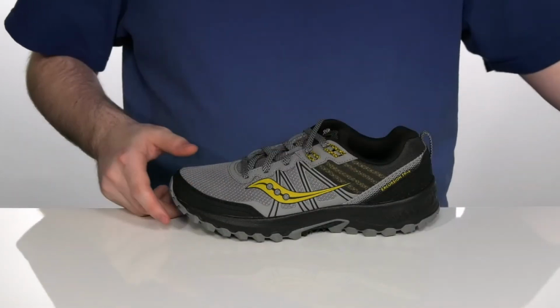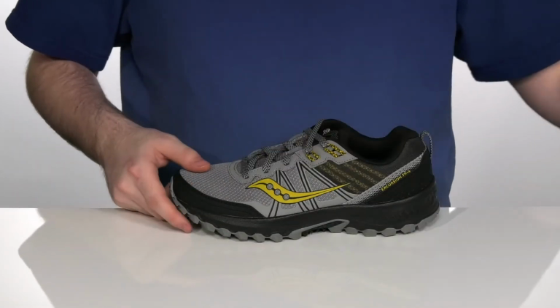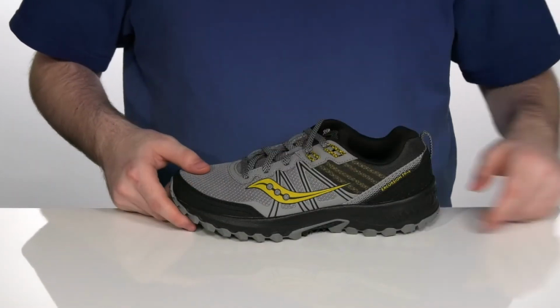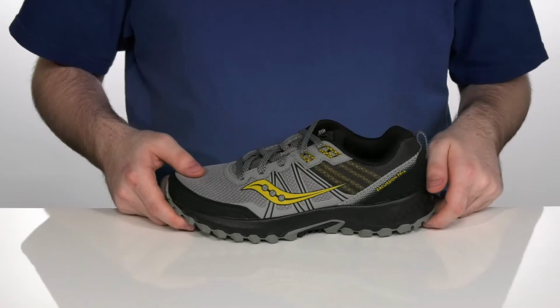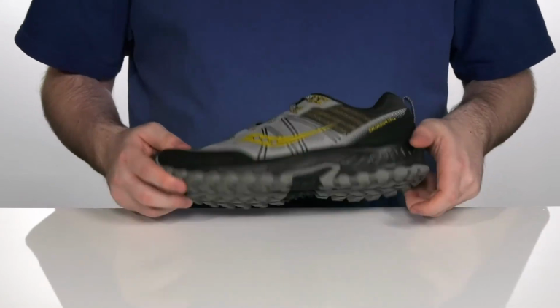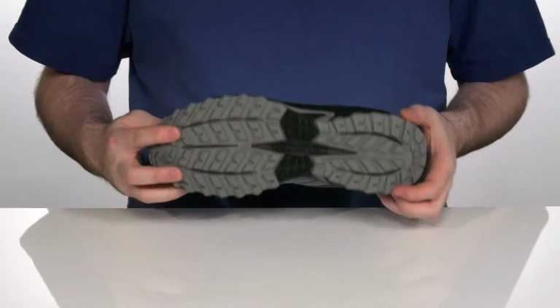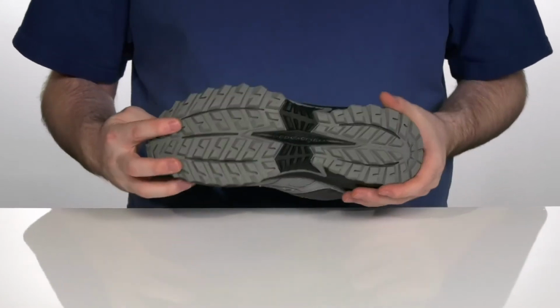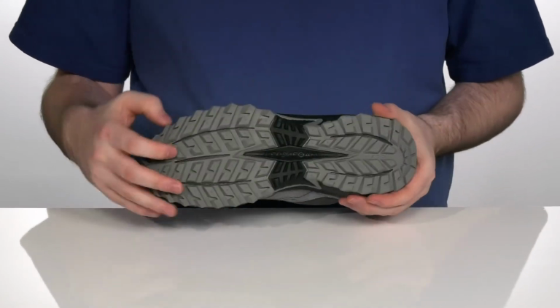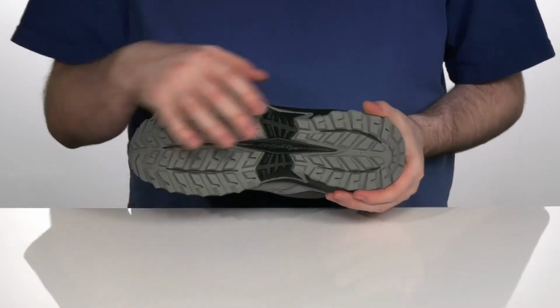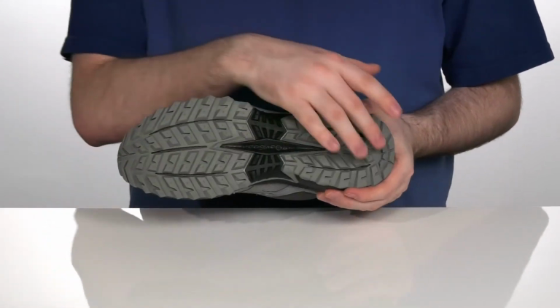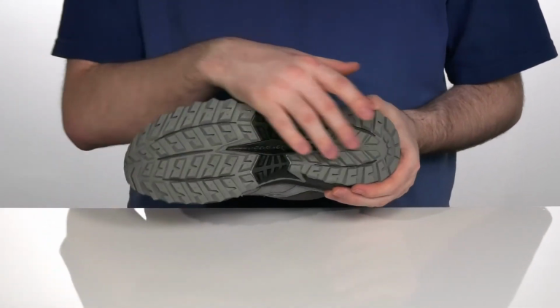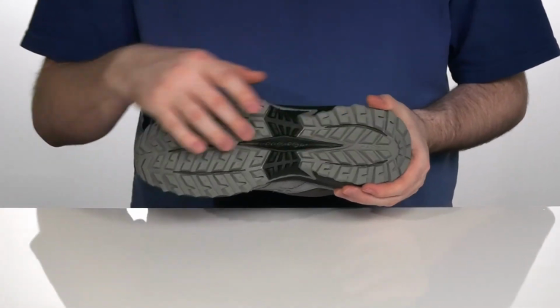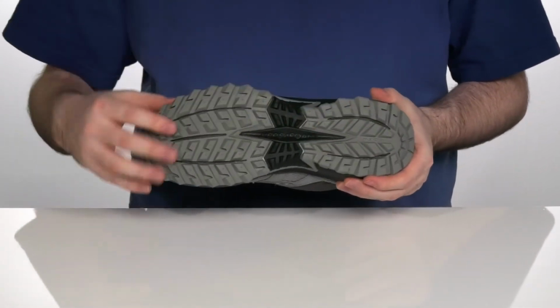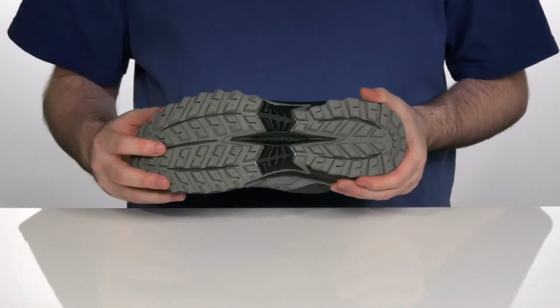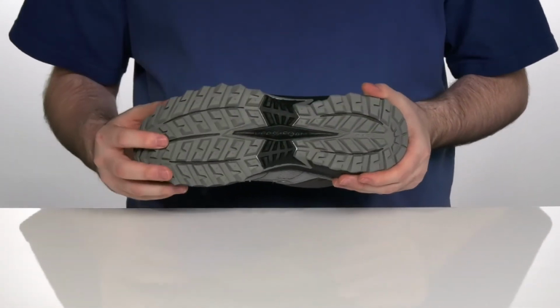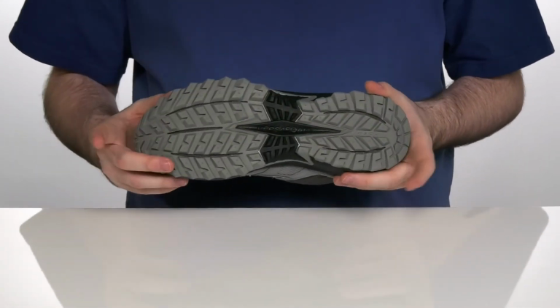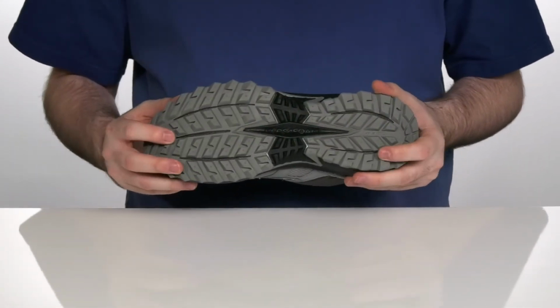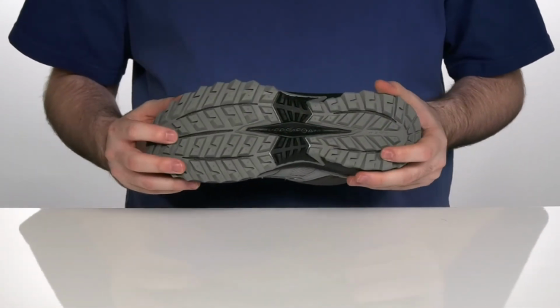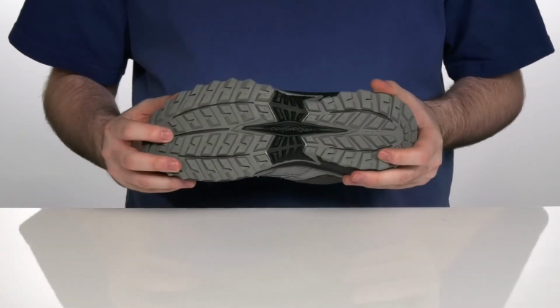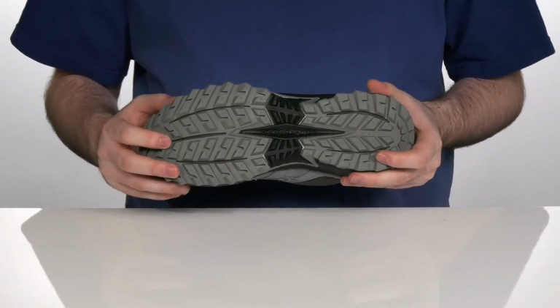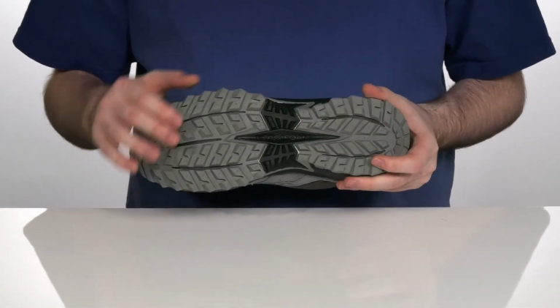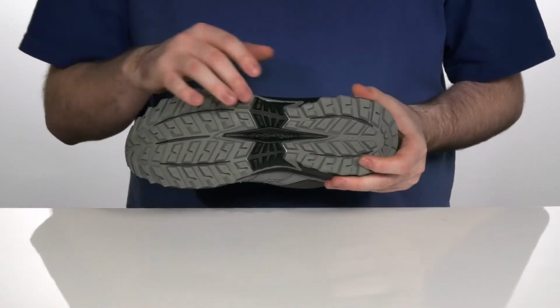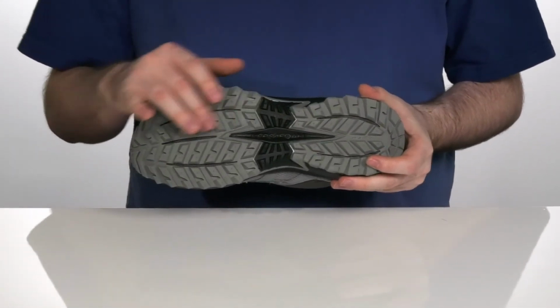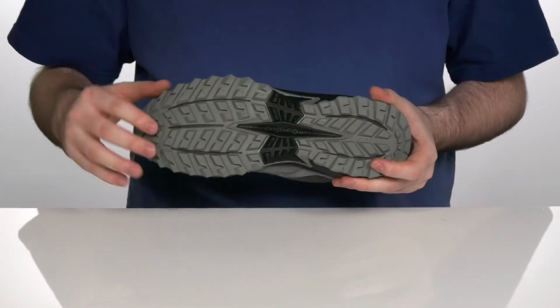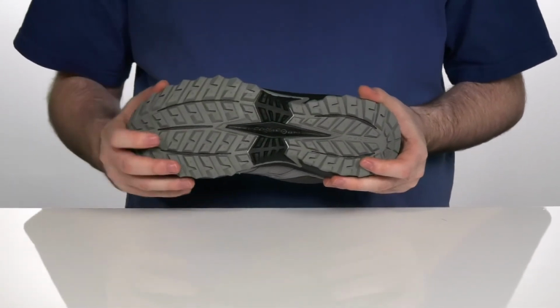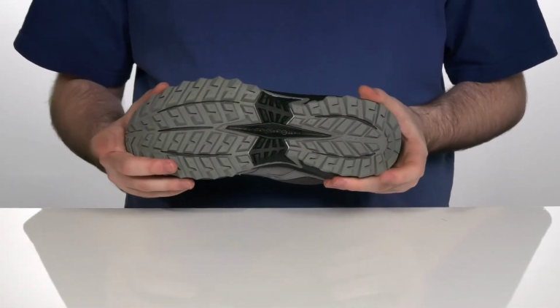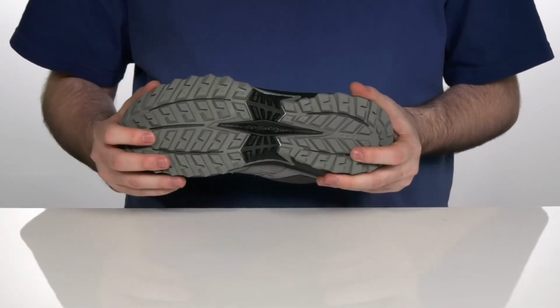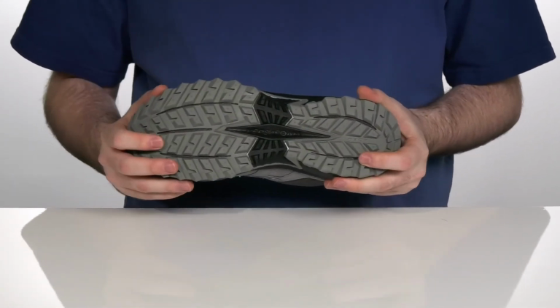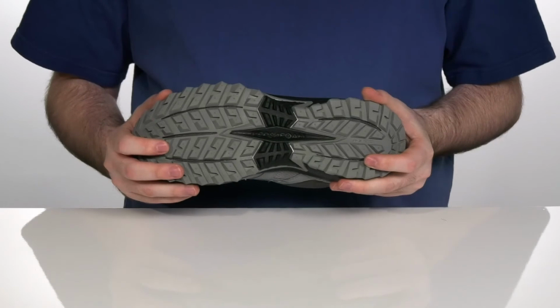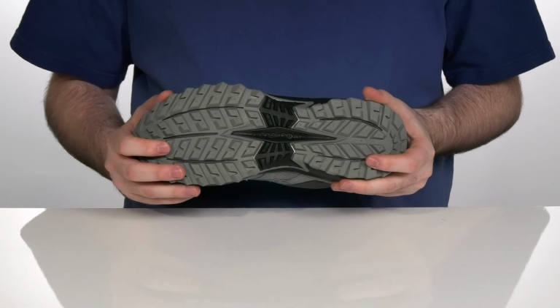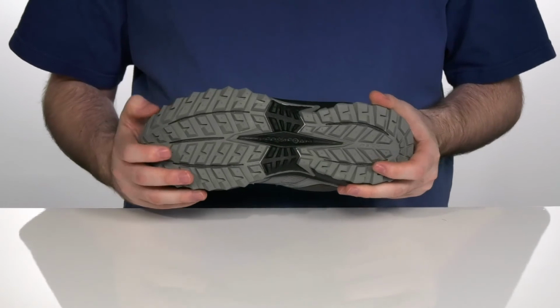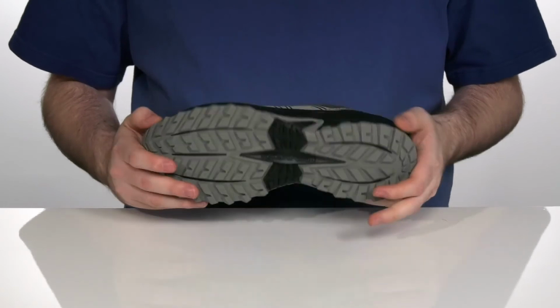It all sits on top of durable 6mm lugs on the rubber outsole that will aggressively dig into the ground to keep you moving.